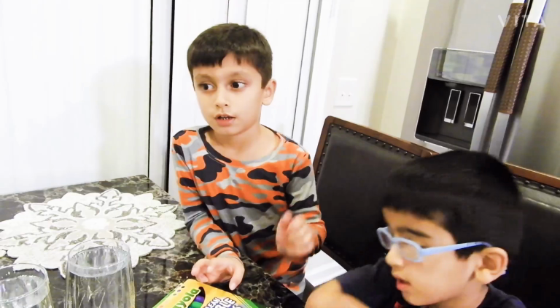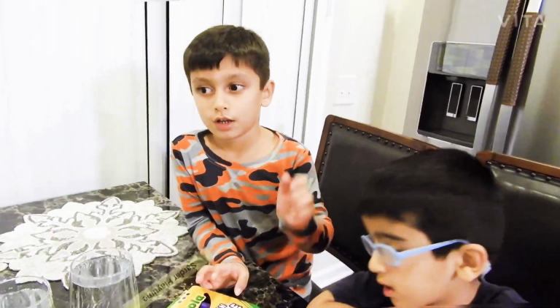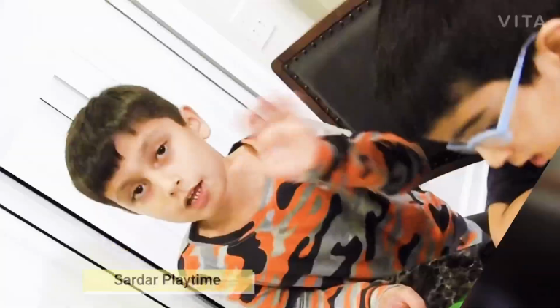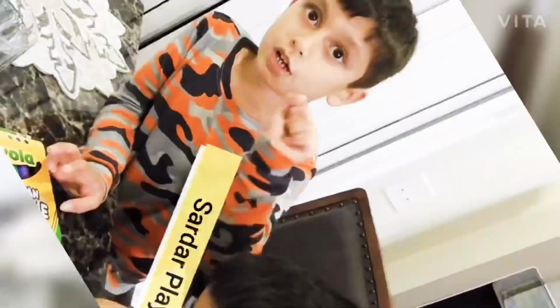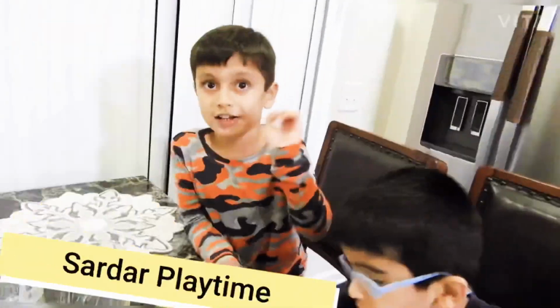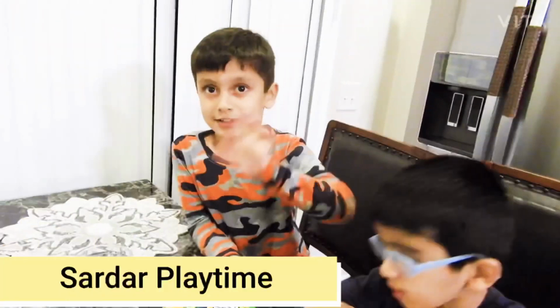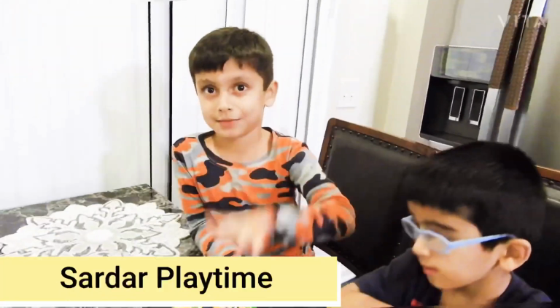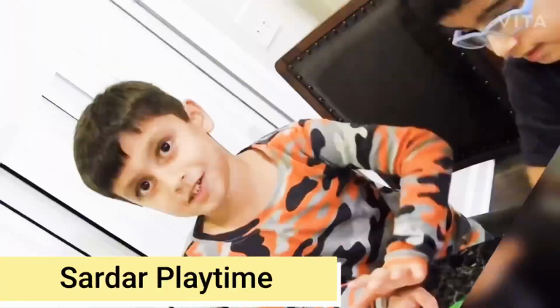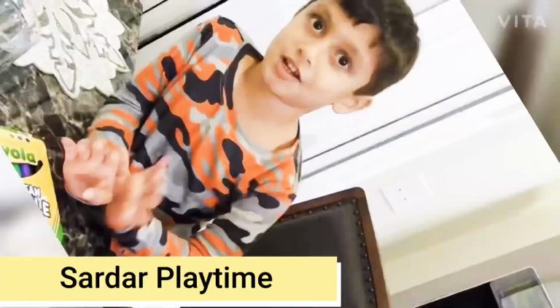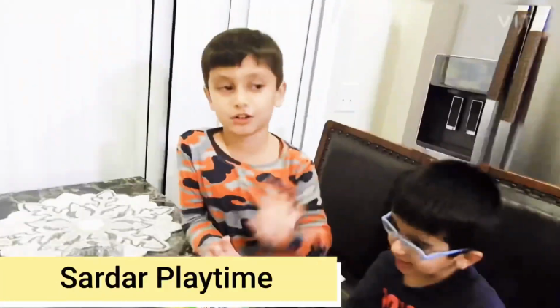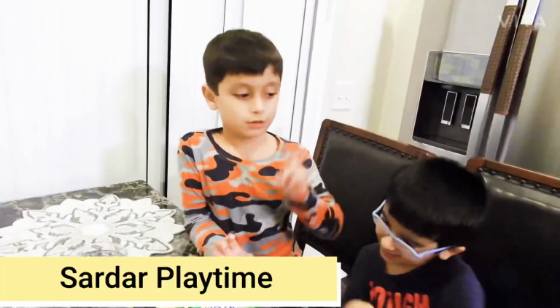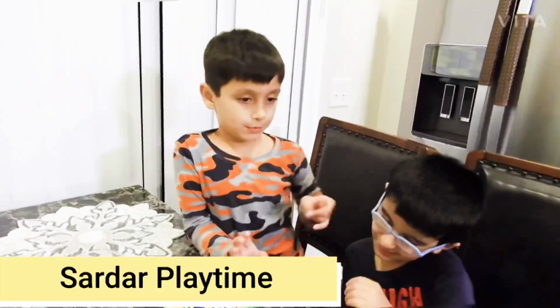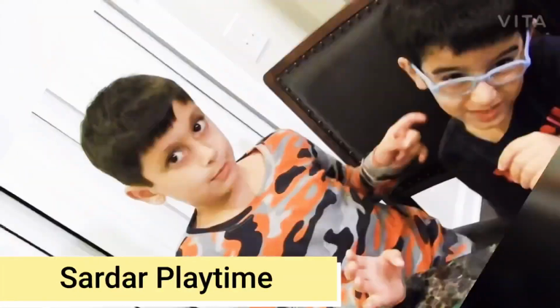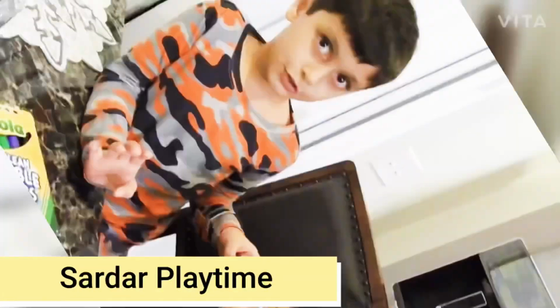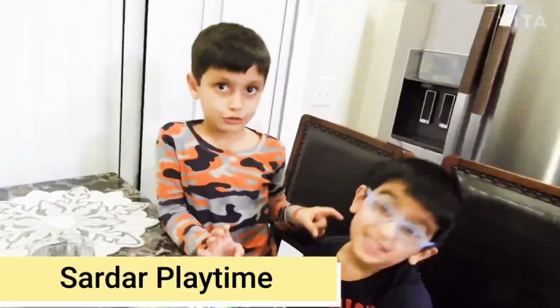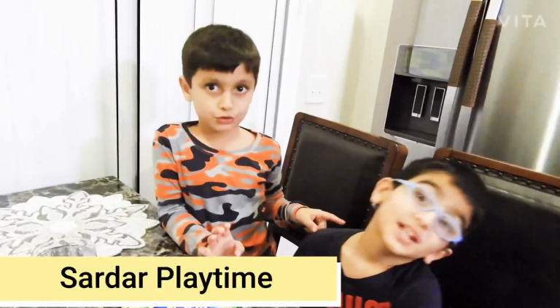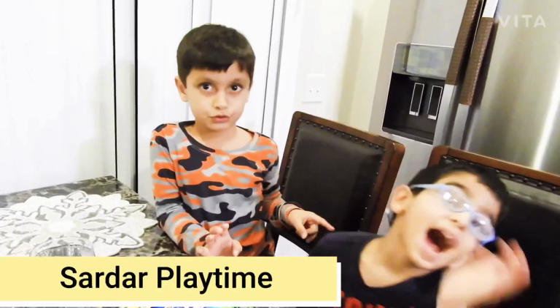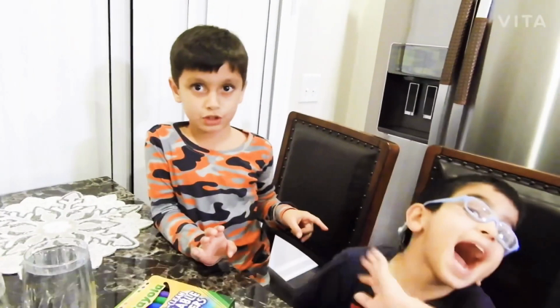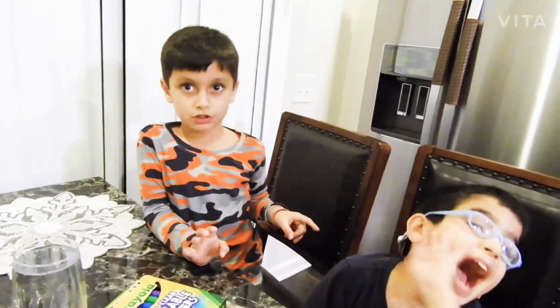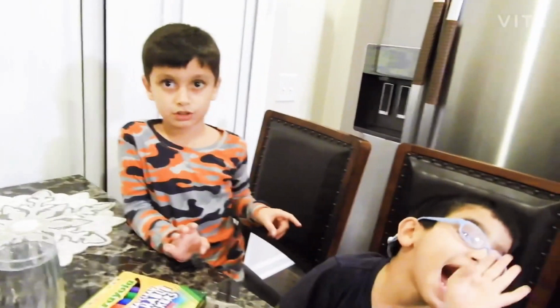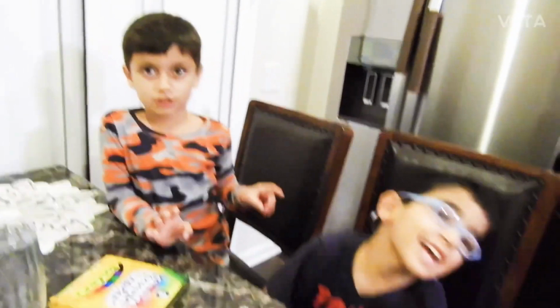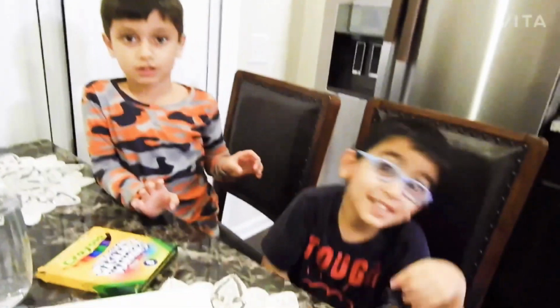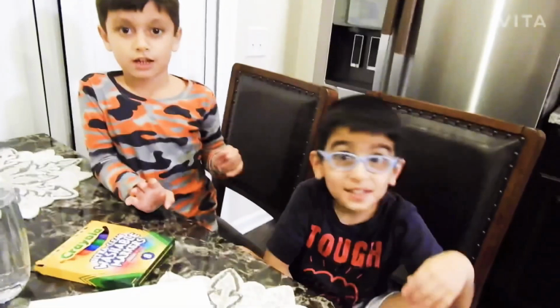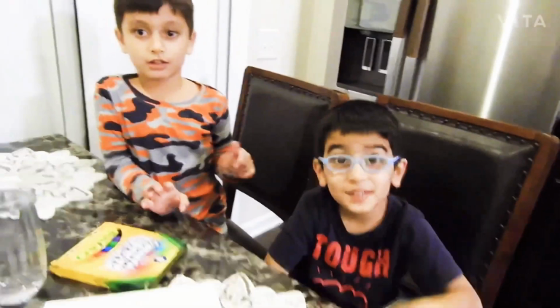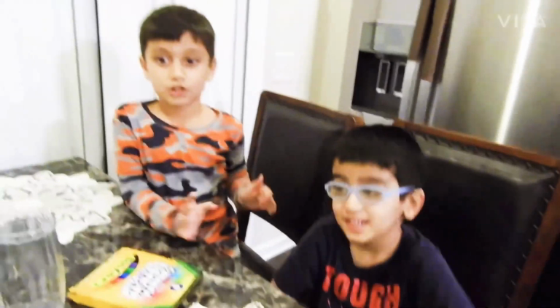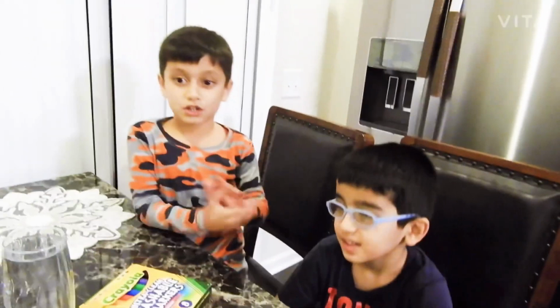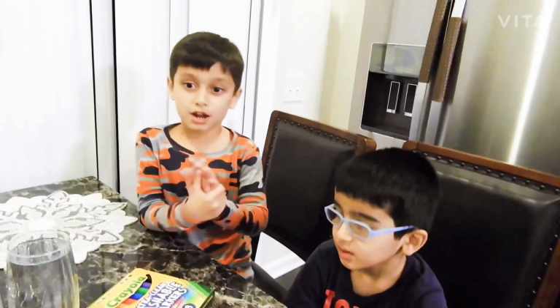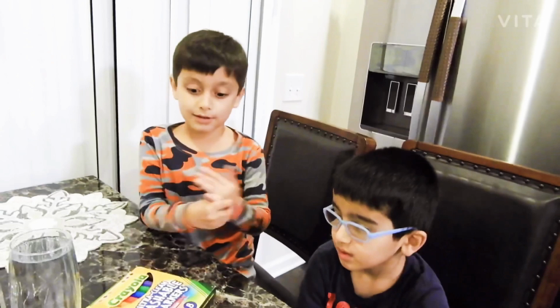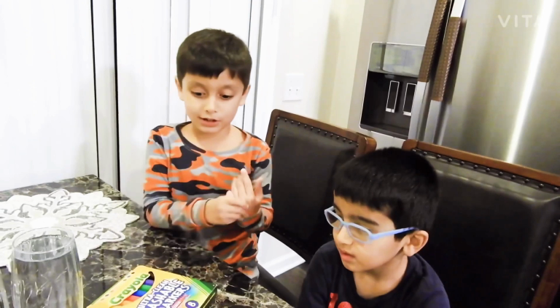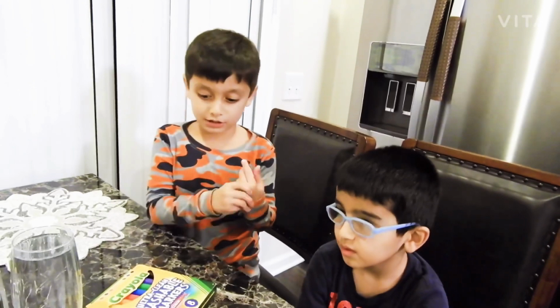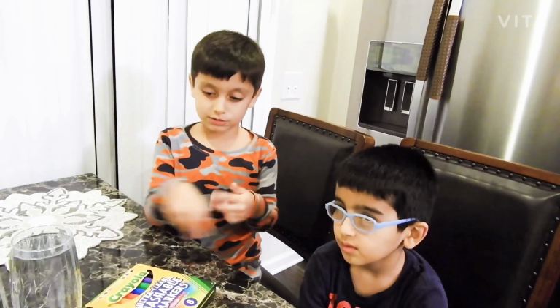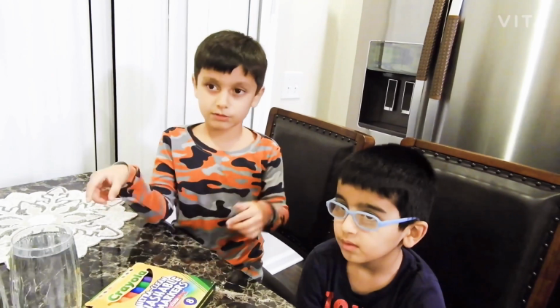Hey guys, it's me Sarah, it's my brother. Hi, and today we're going to be happy.